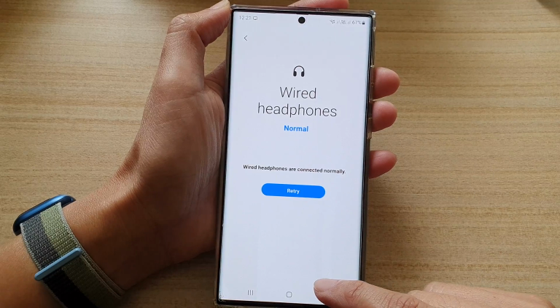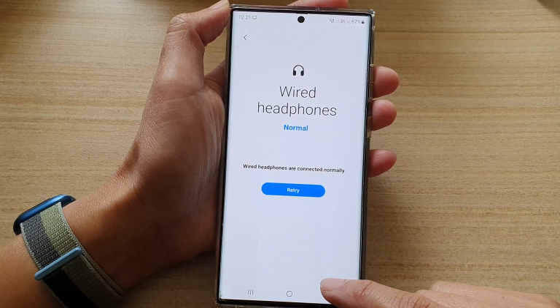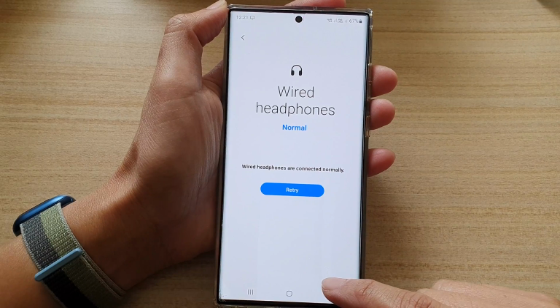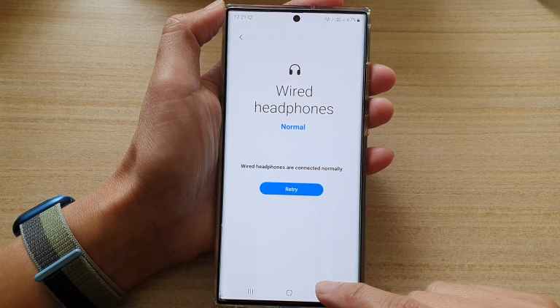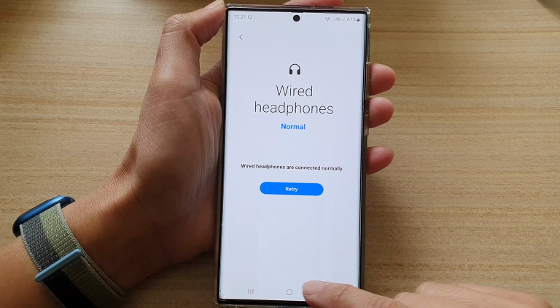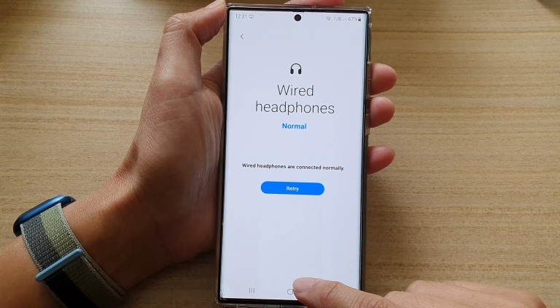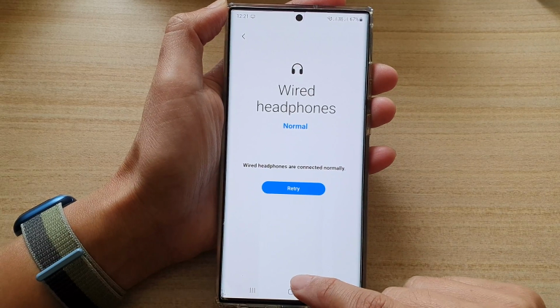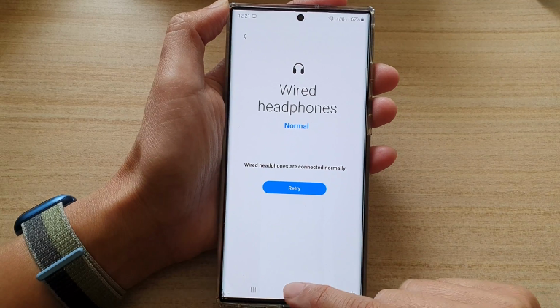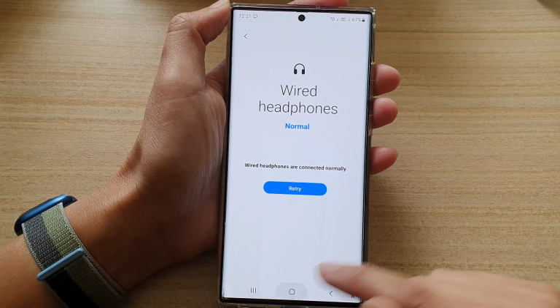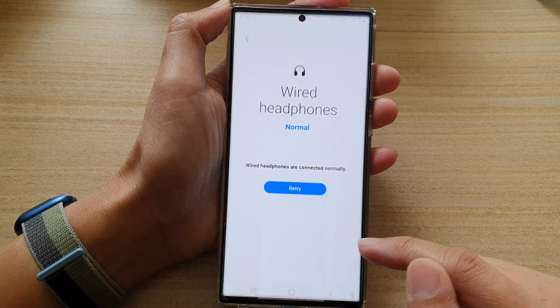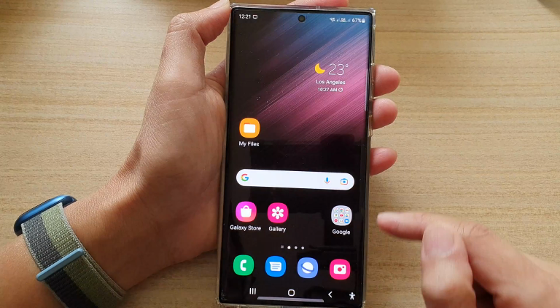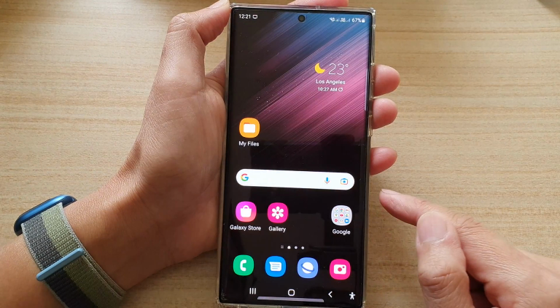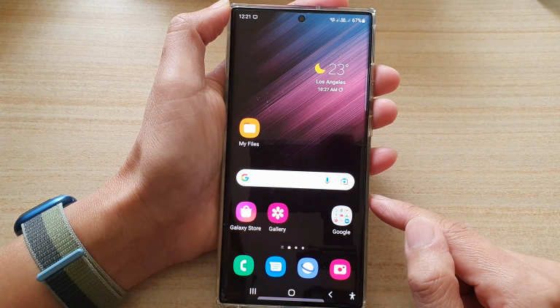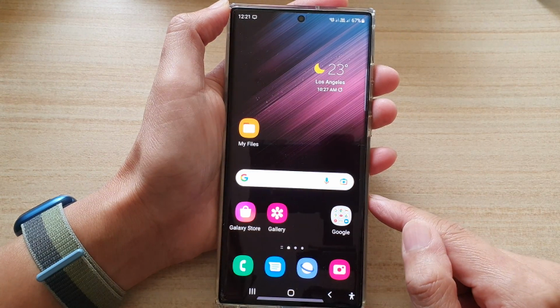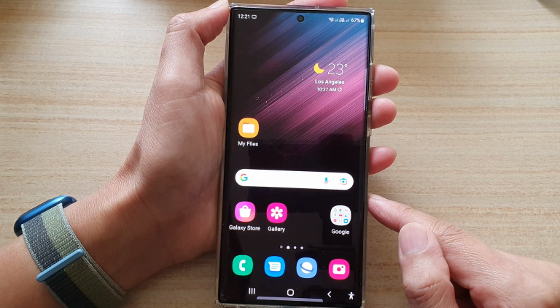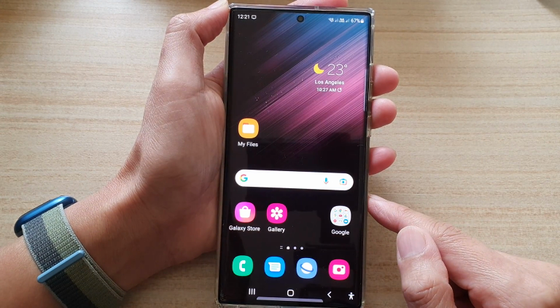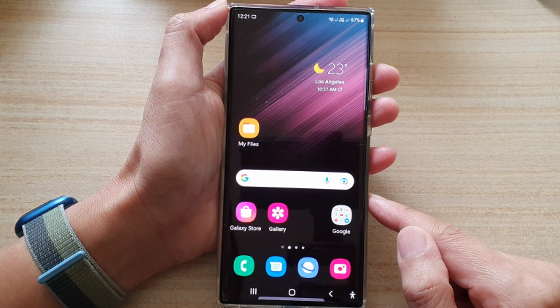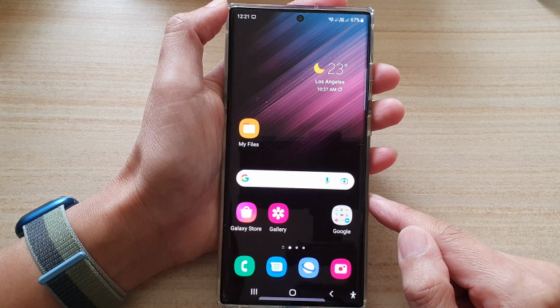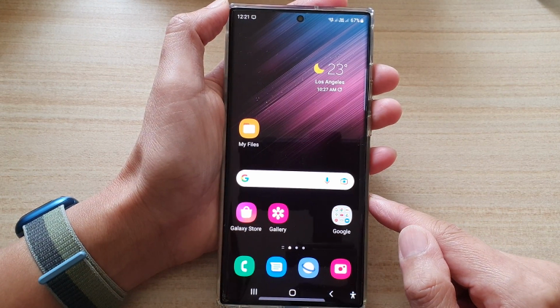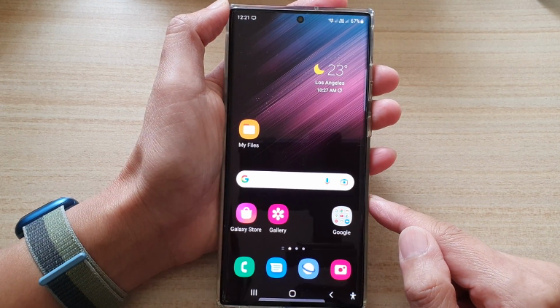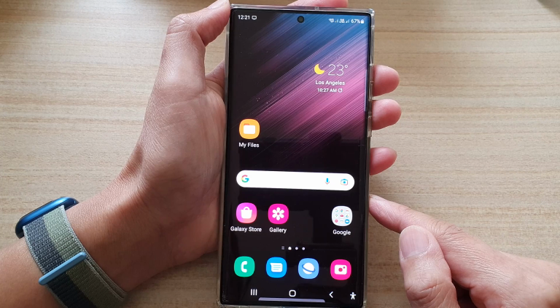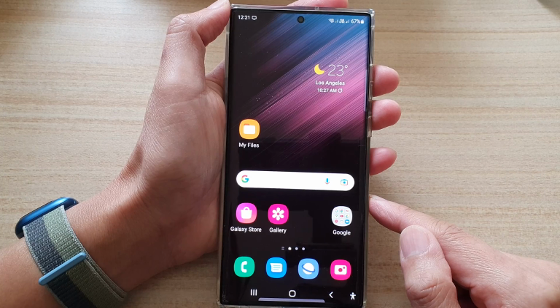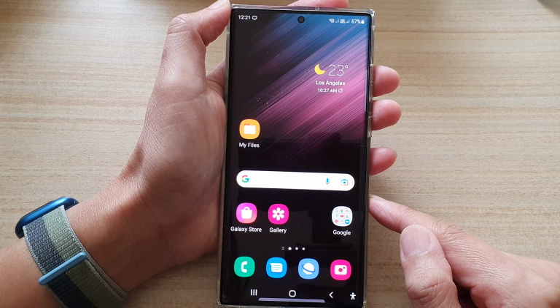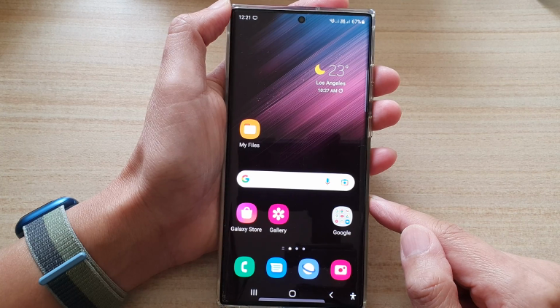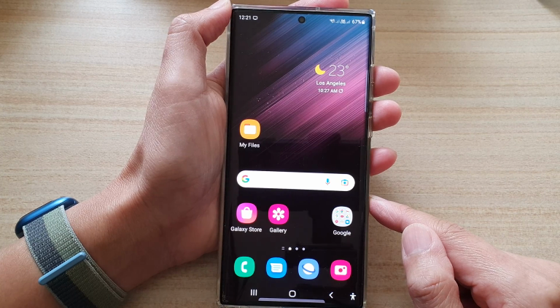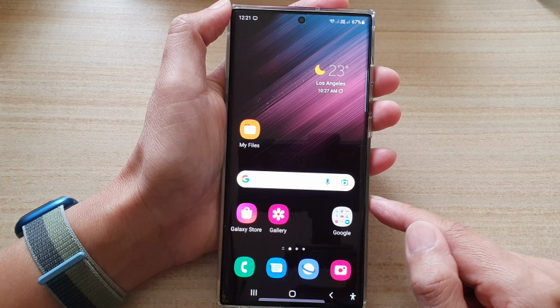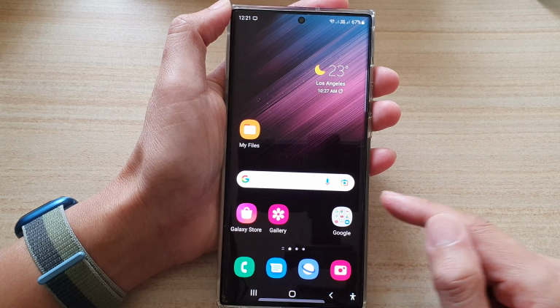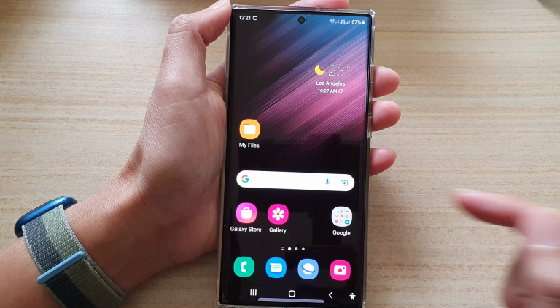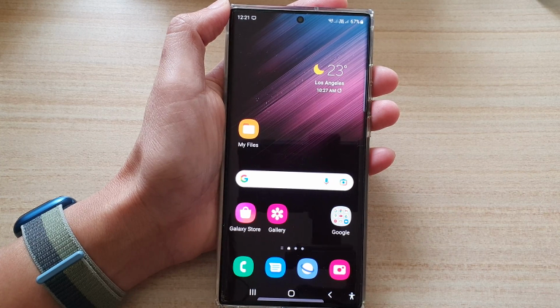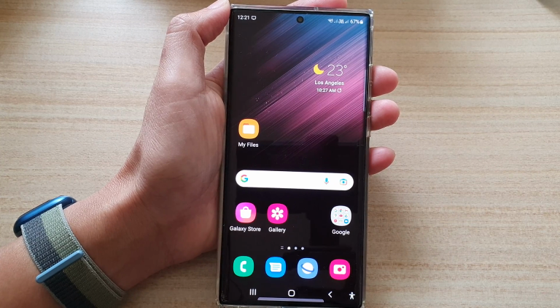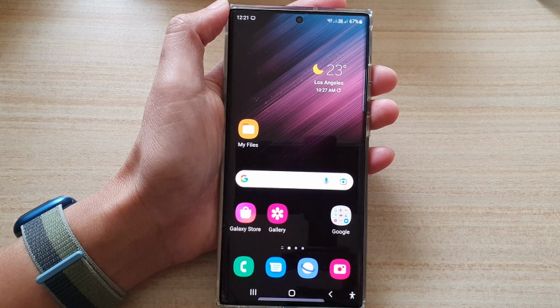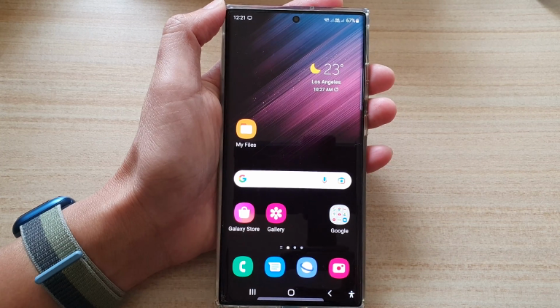Finally, you can tap on the home button to go back to the home screen. Thank you for watching this video. Please subscribe to my channel for more videos.